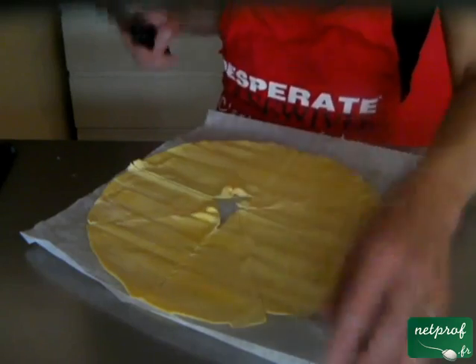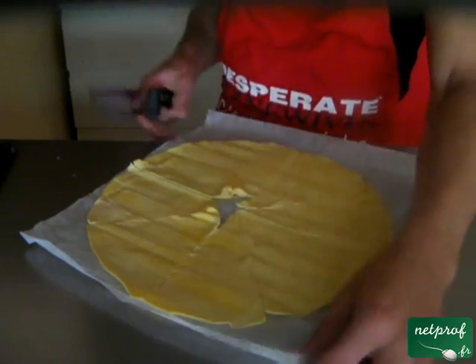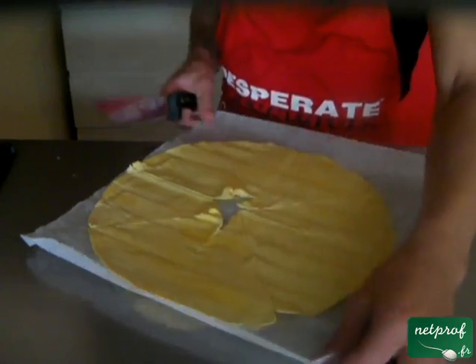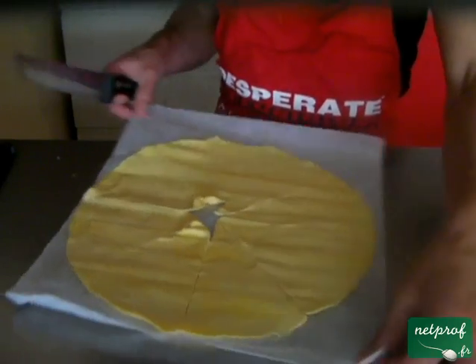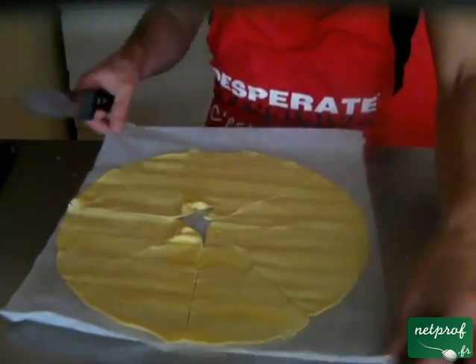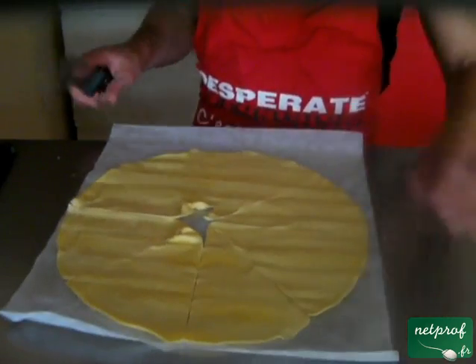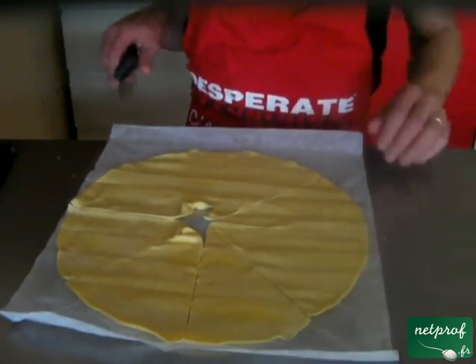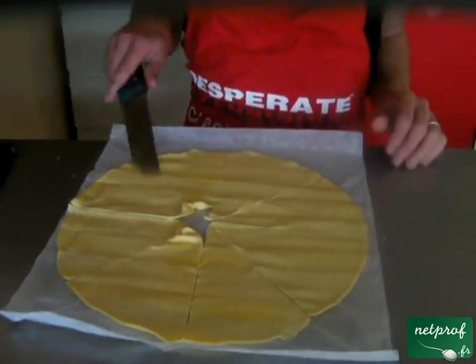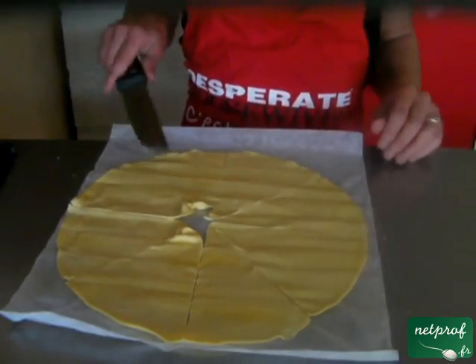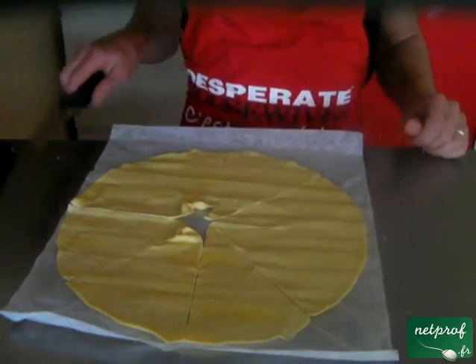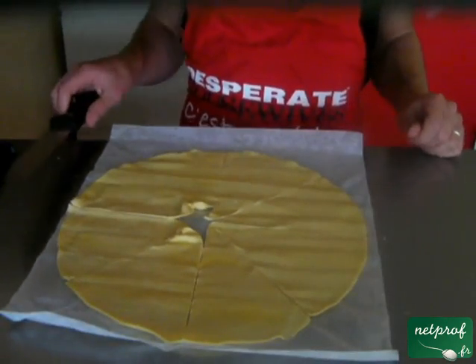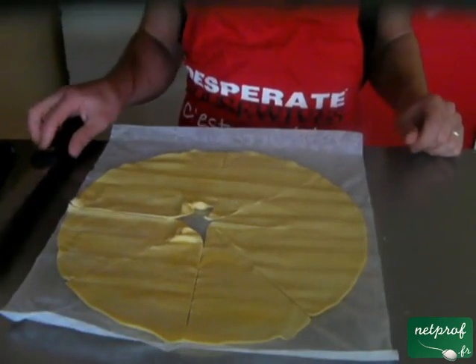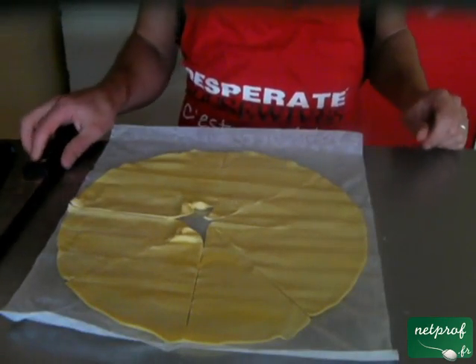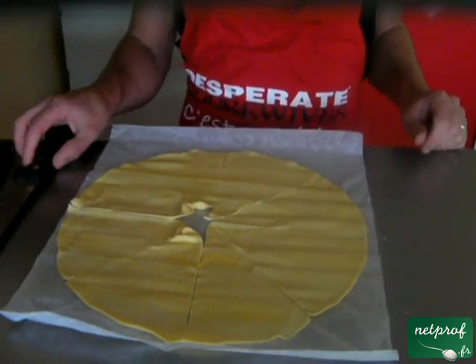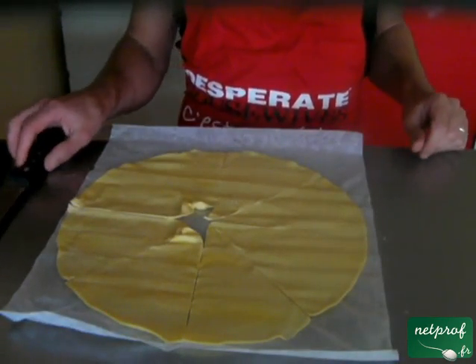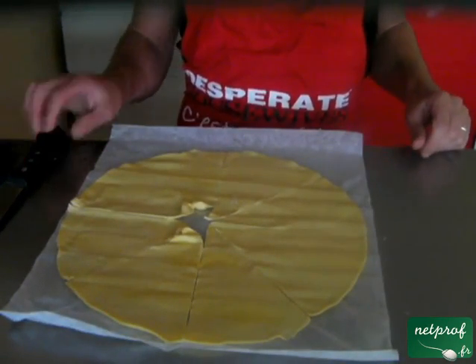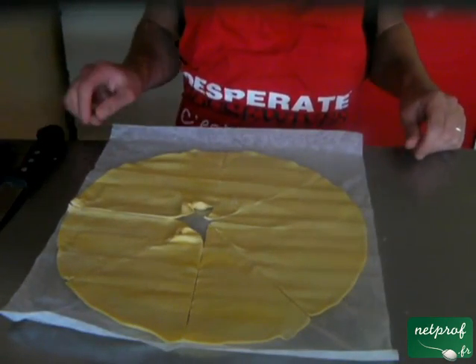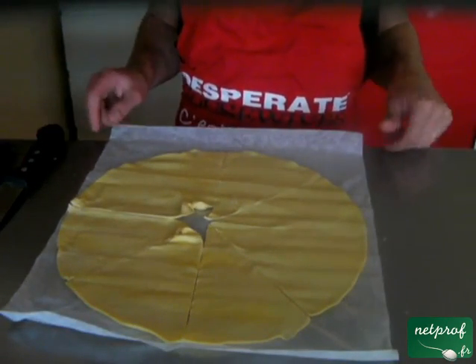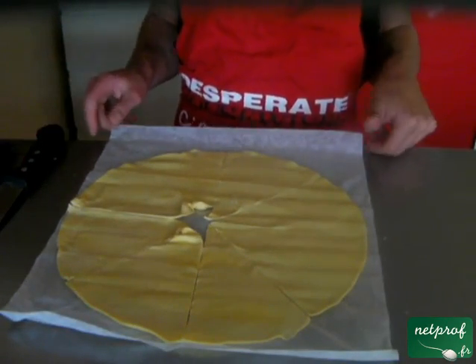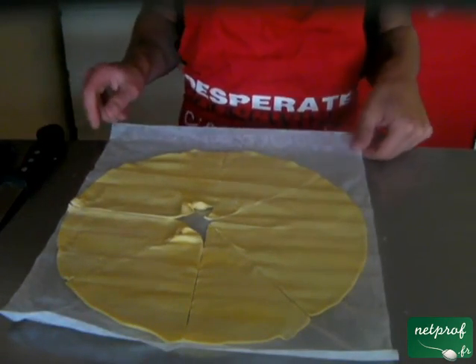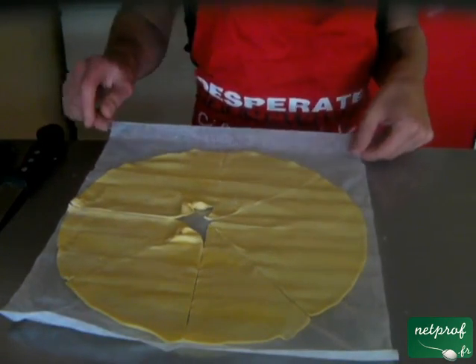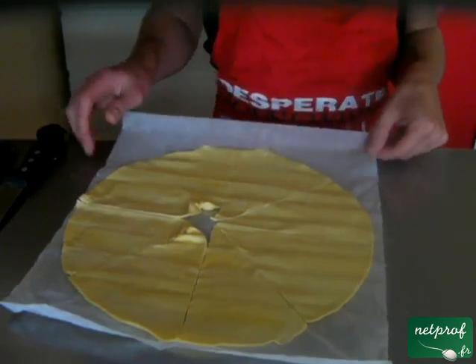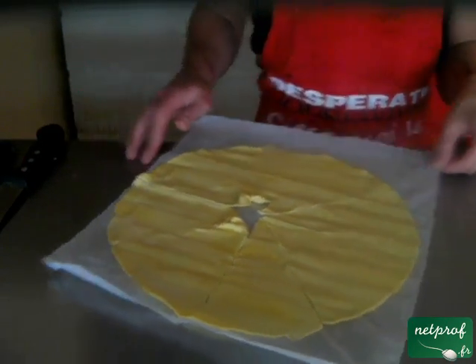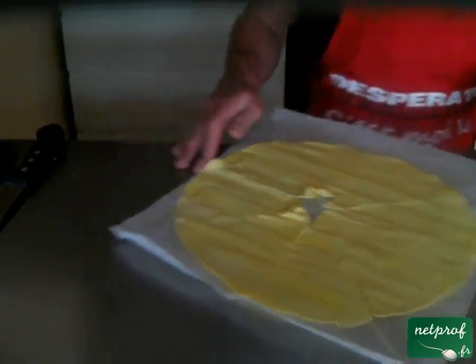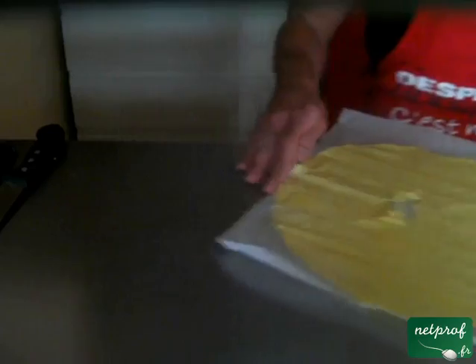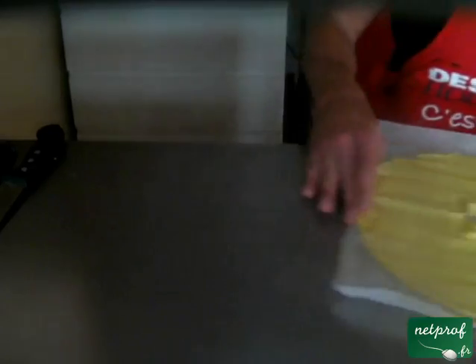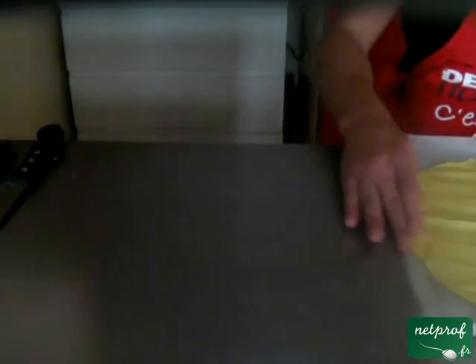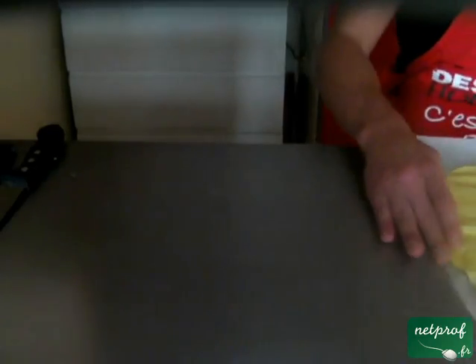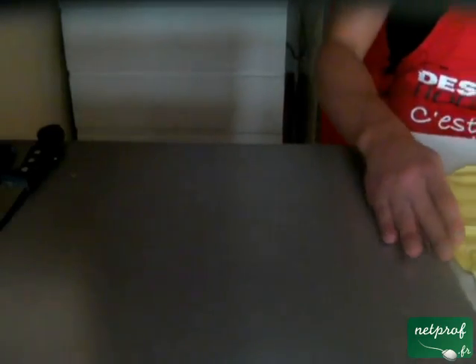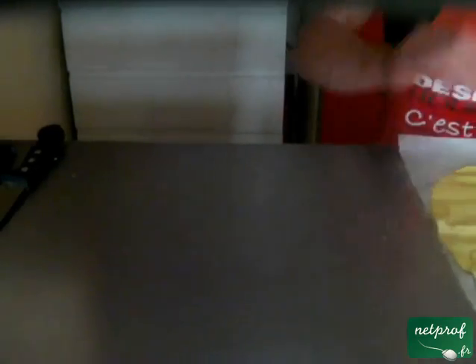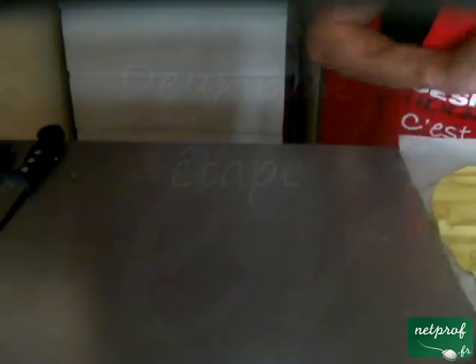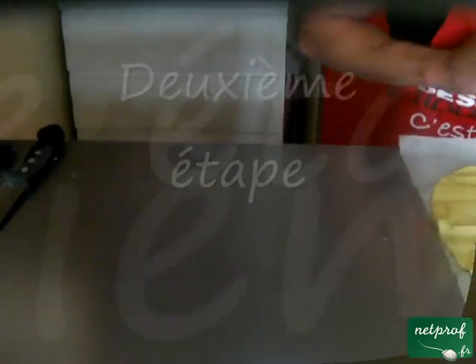Voilà, de cette manière on va obtenir de quoi faire huit croissants au jambon. On met le reste de côté.